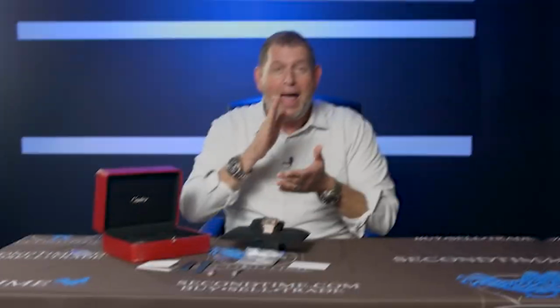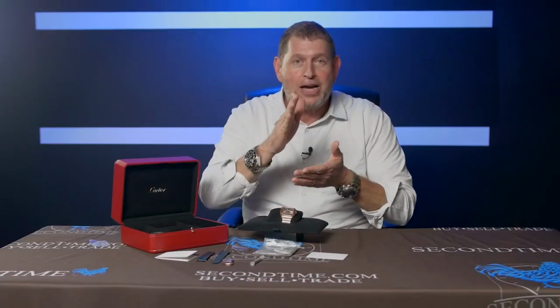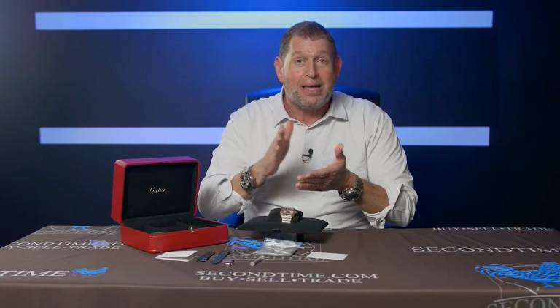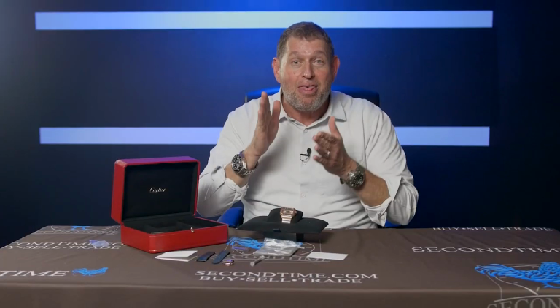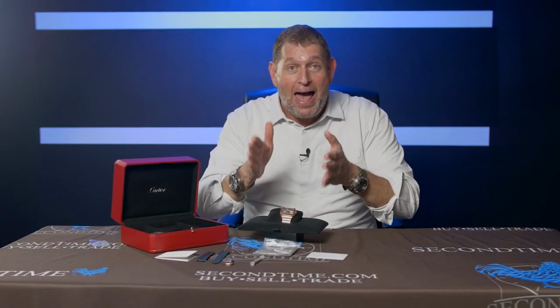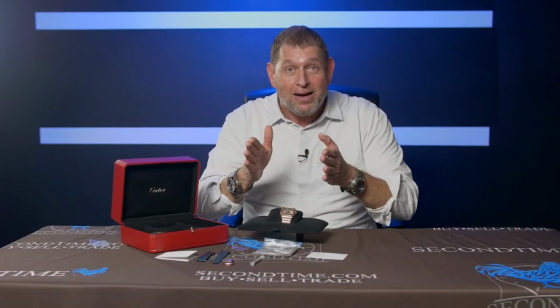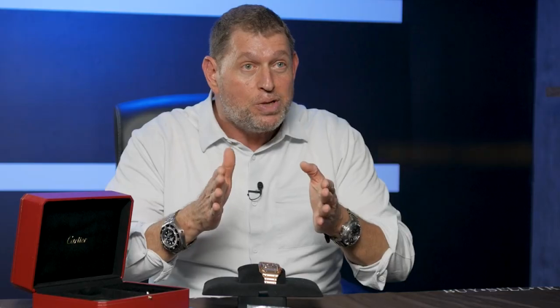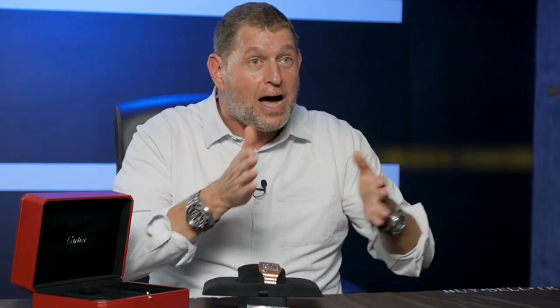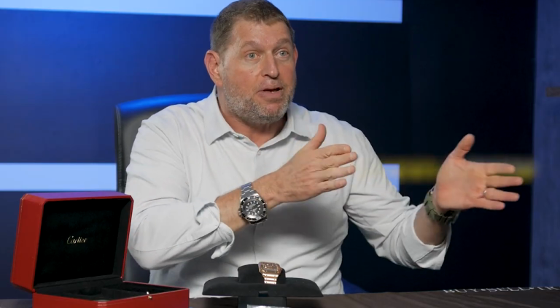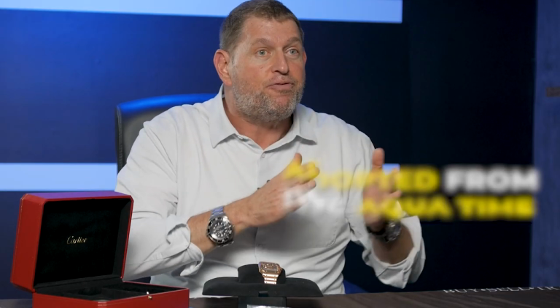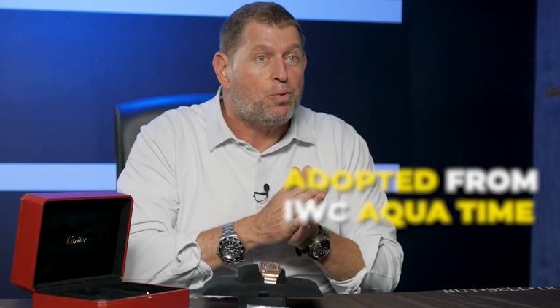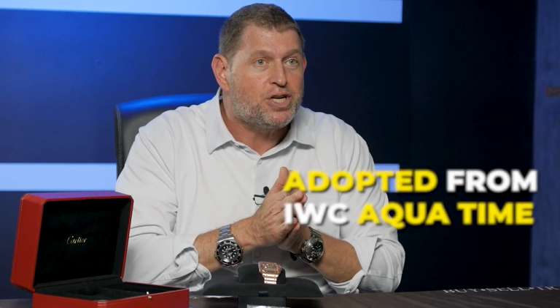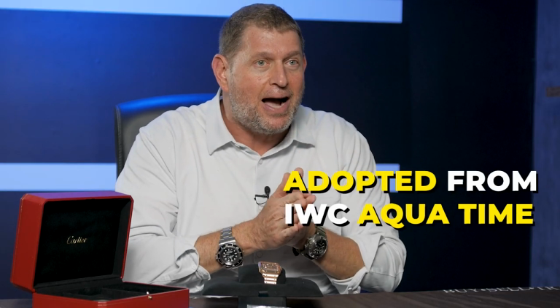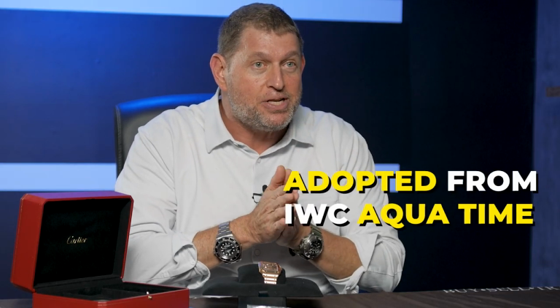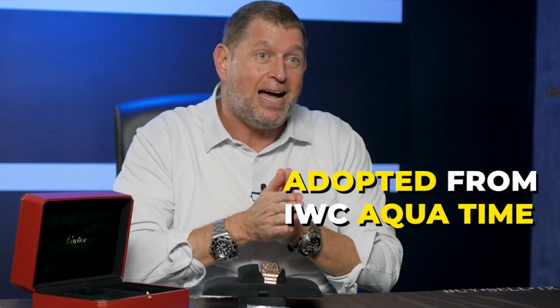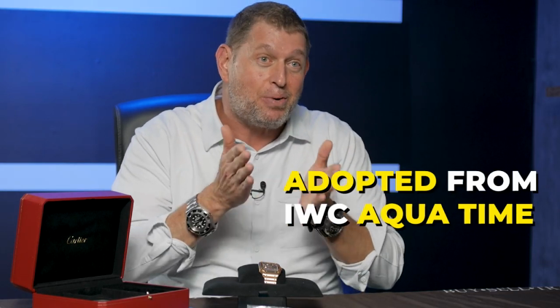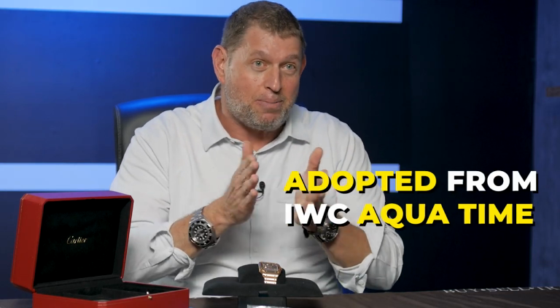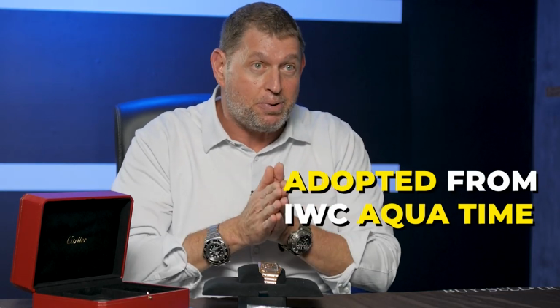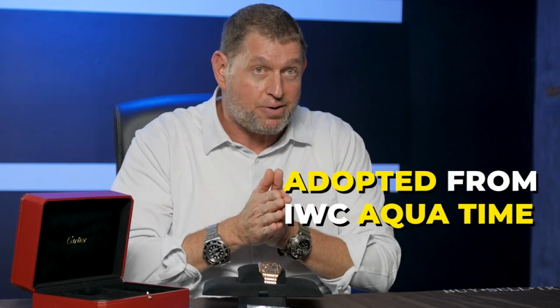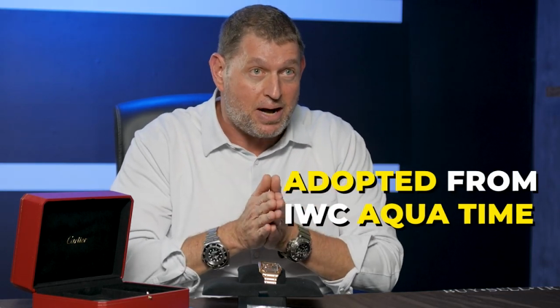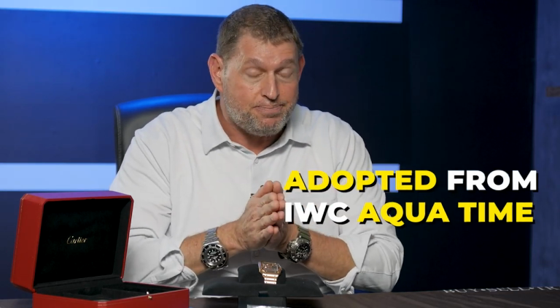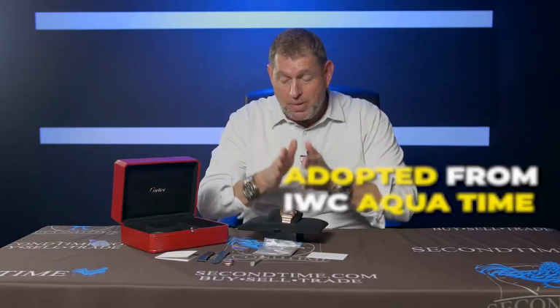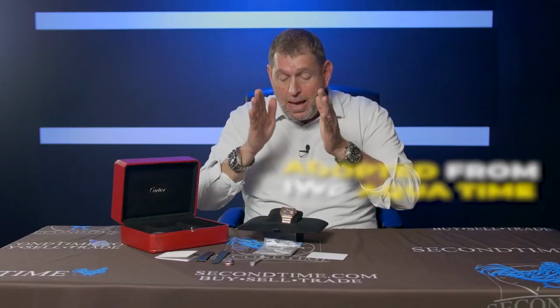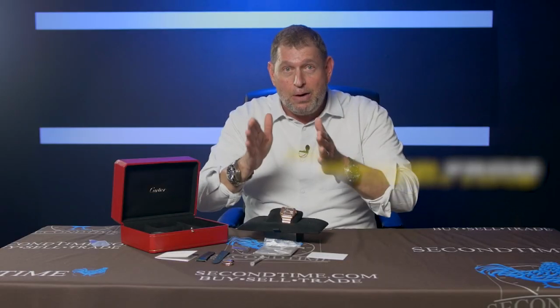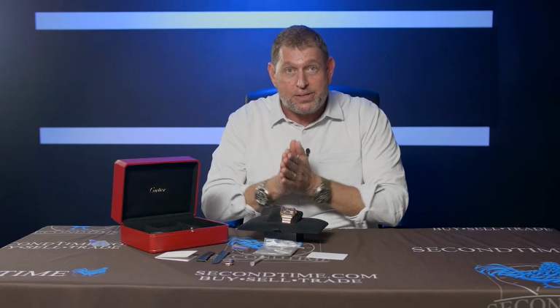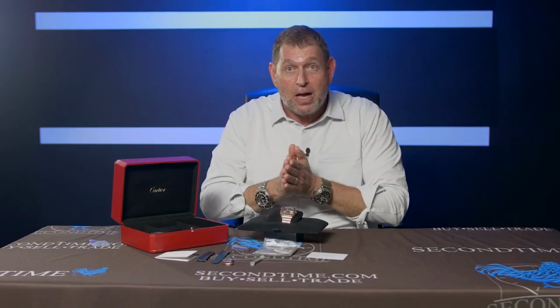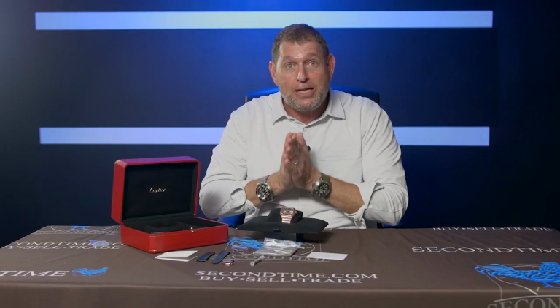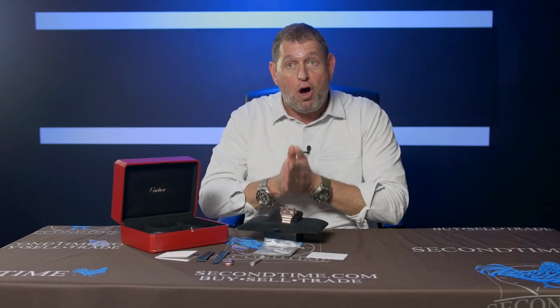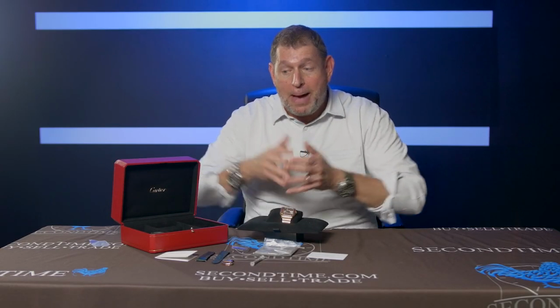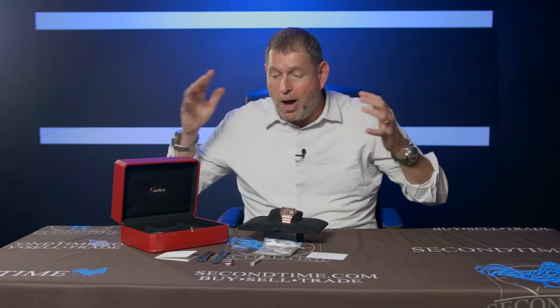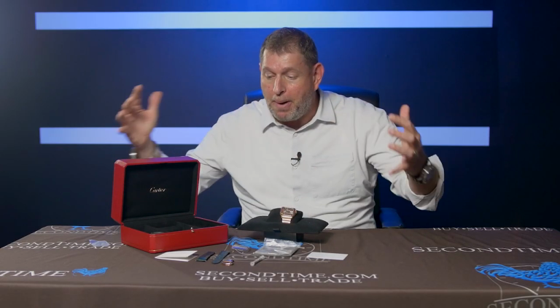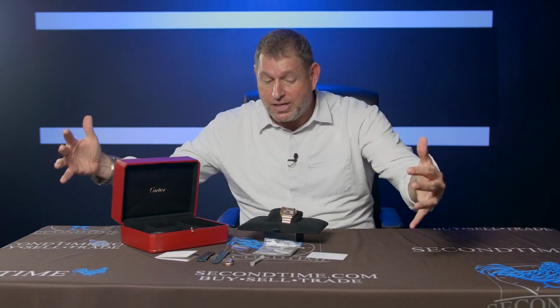It's a quick release system developed originally from the Cartier Roadster — actually, that was adopted from the original IWC AquaTimer, believe it or not. Anyway, let's talk about unboxing.